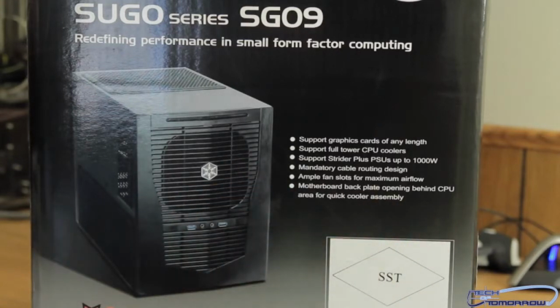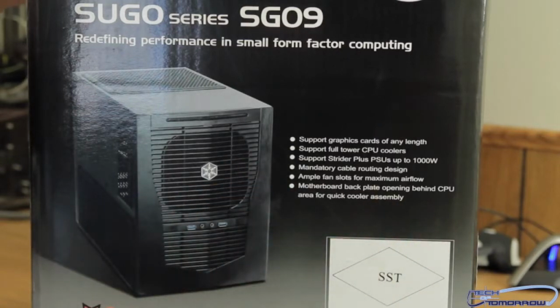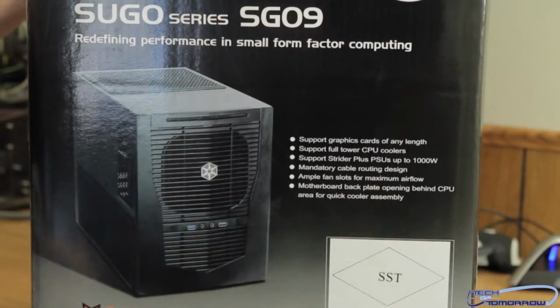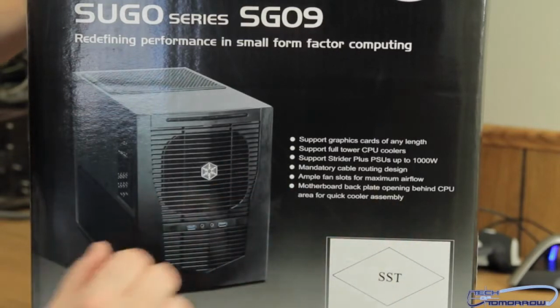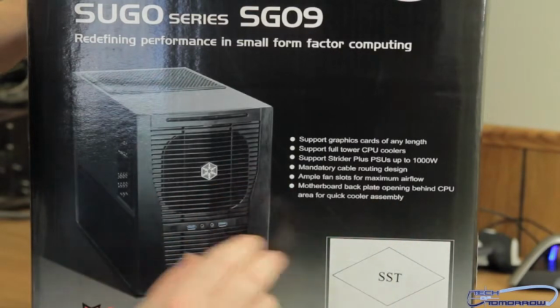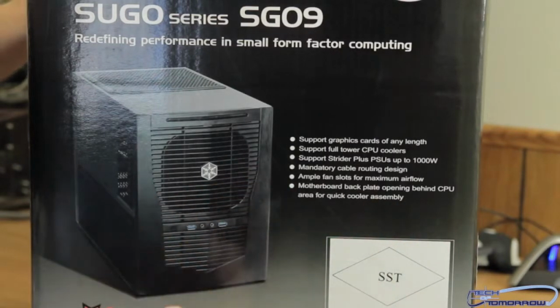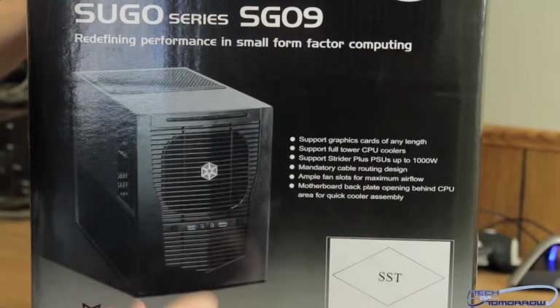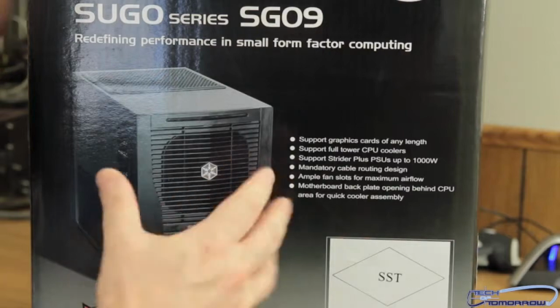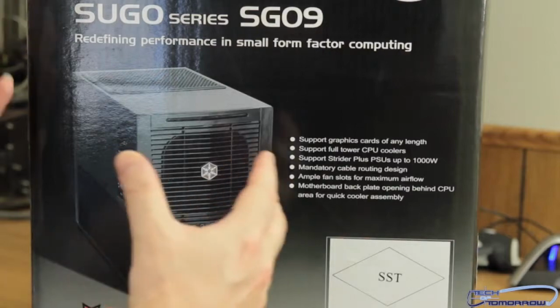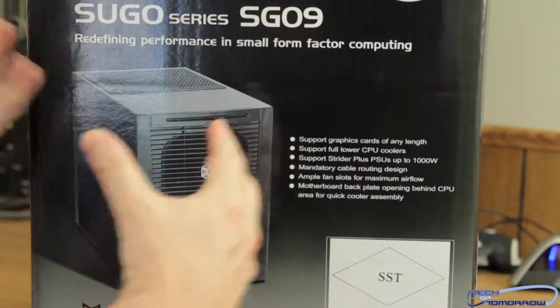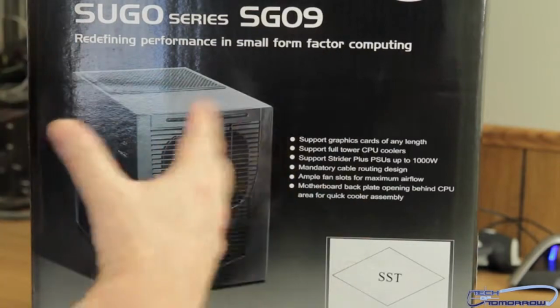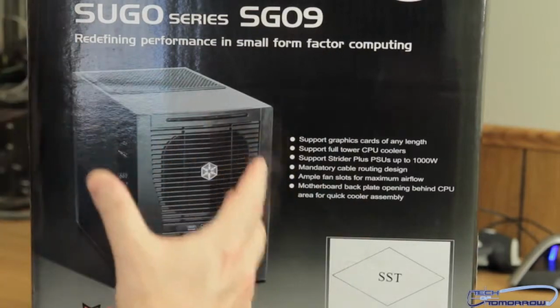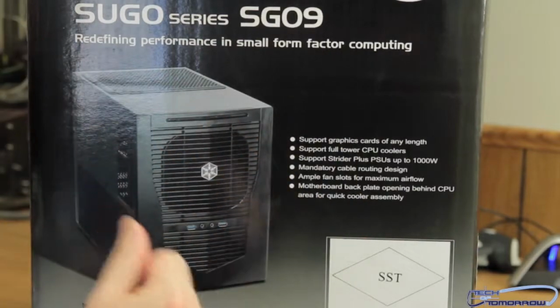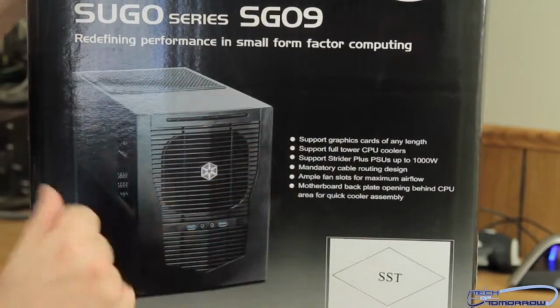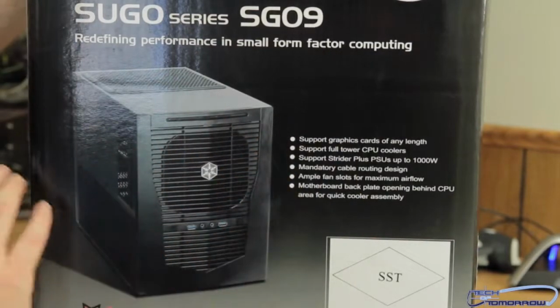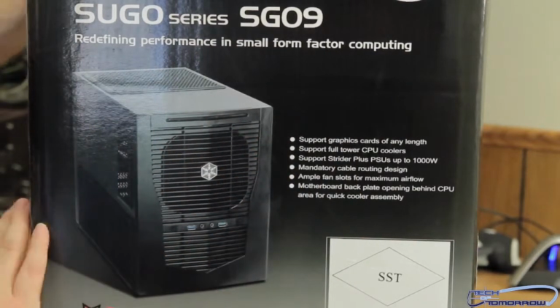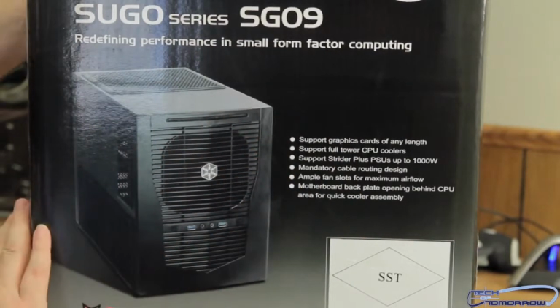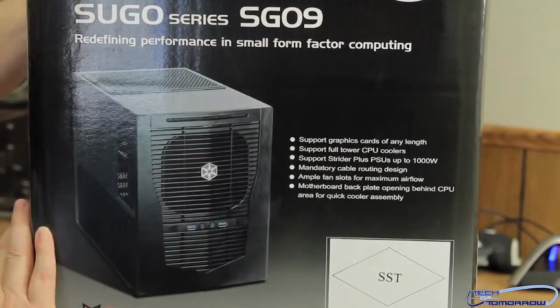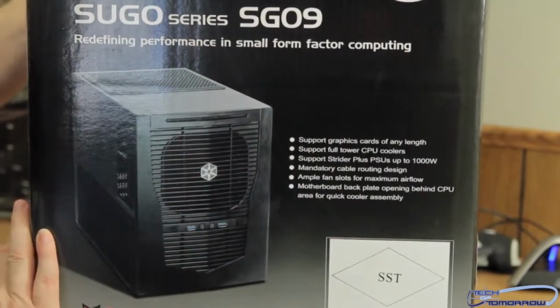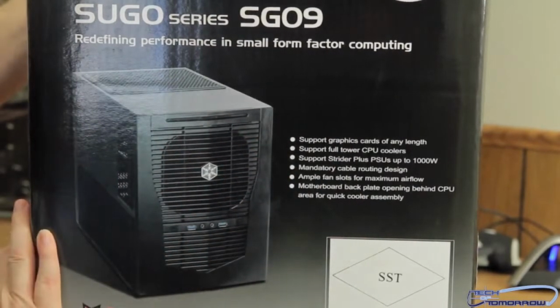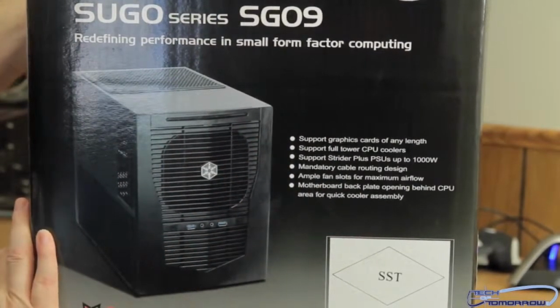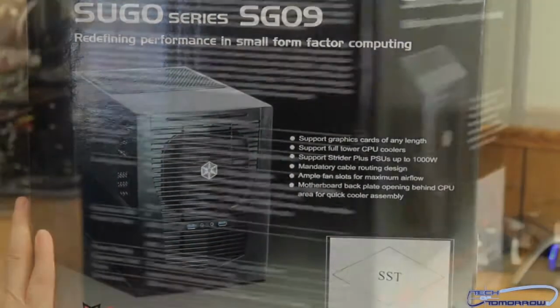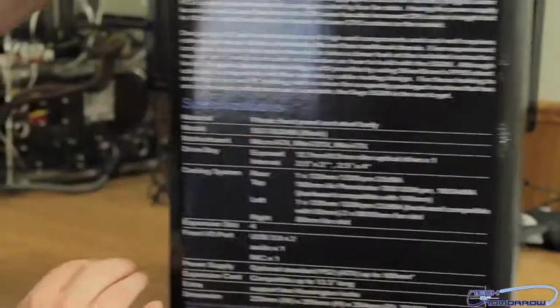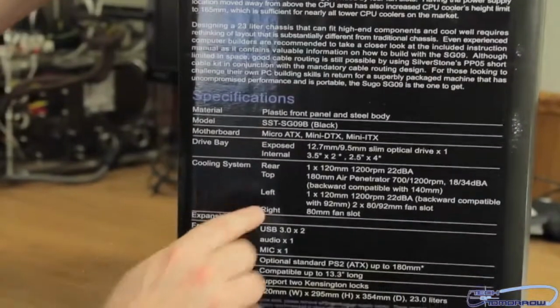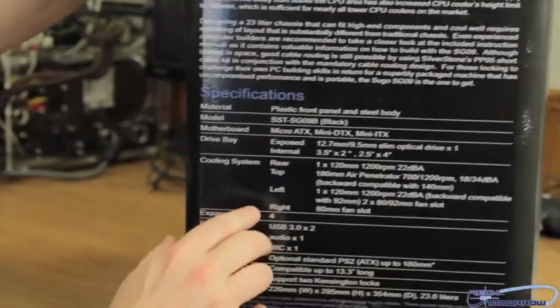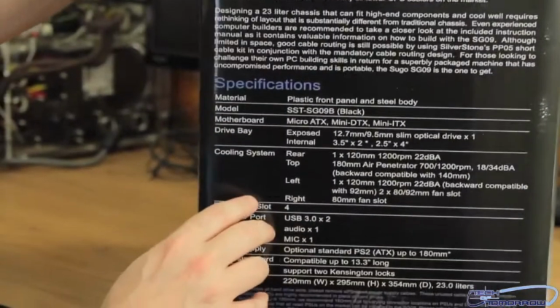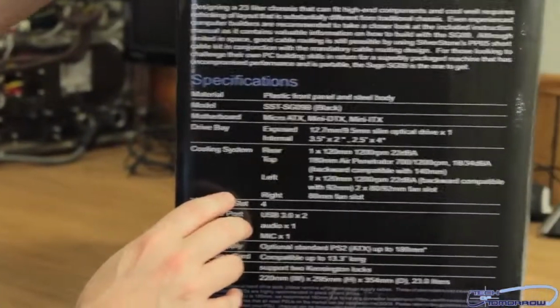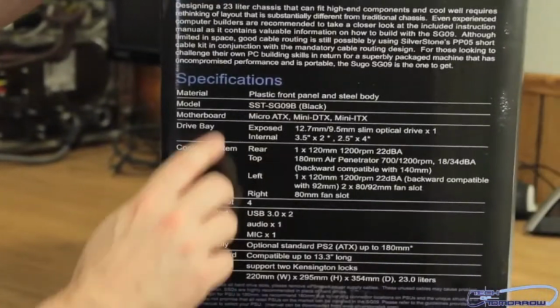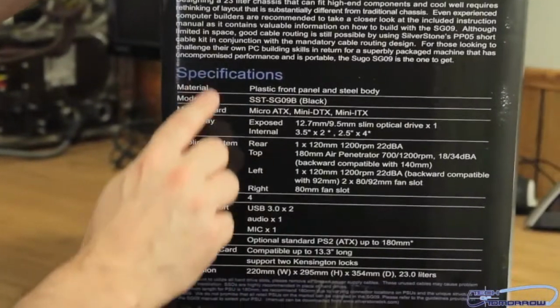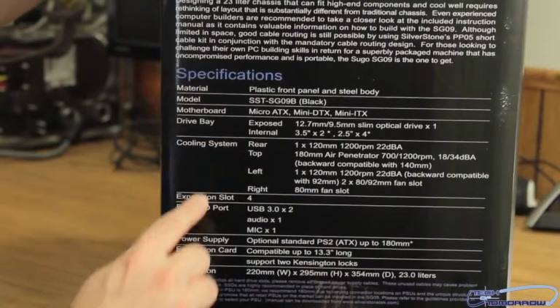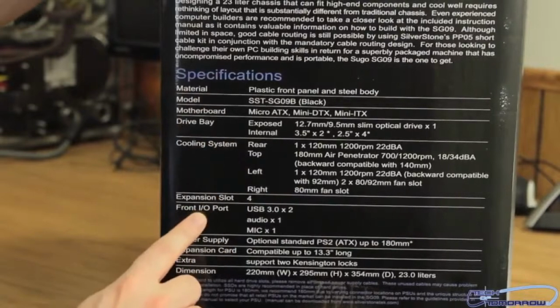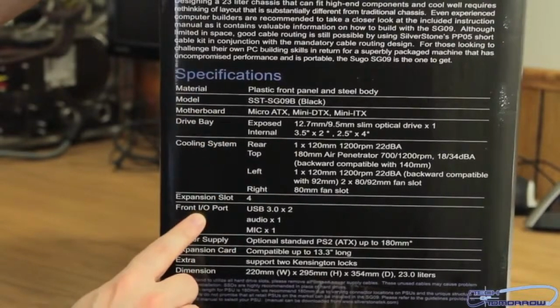The motherboard back panel opens behind the CPU area for quick cooling assembly, which means you can access it and if you have a backplate you can take it off. On the side of the box we'll look at all the specs.